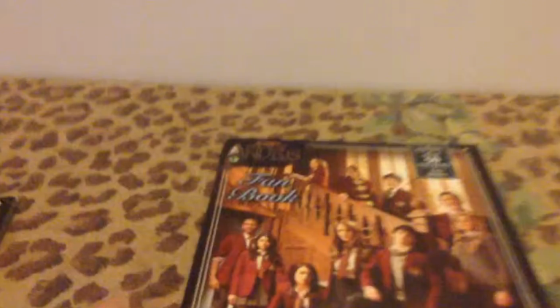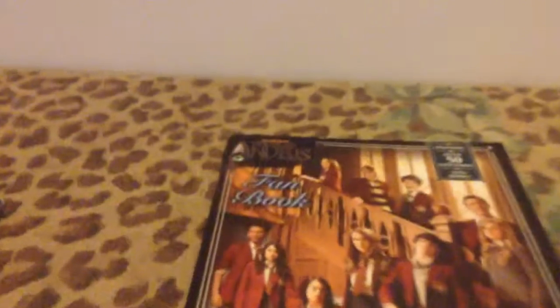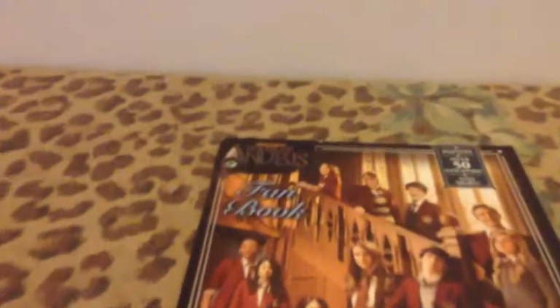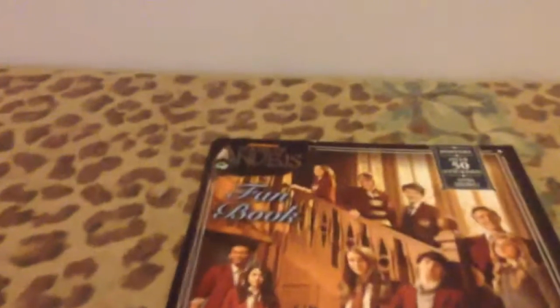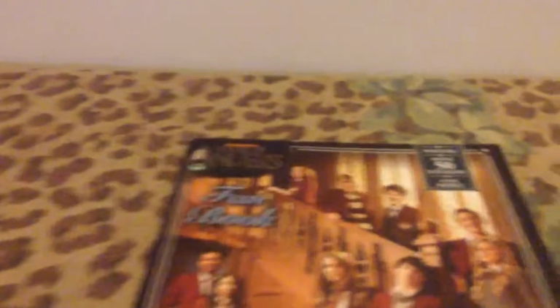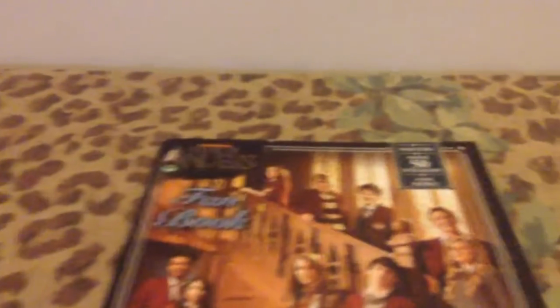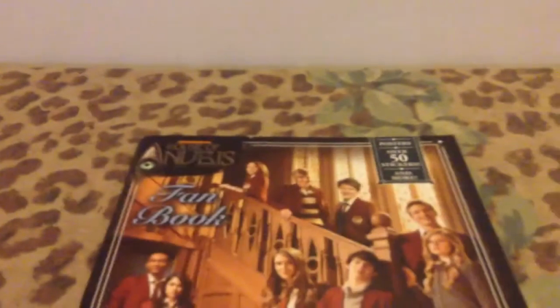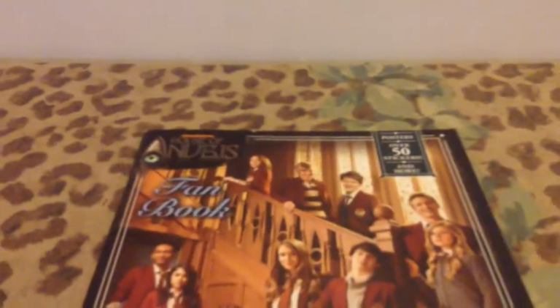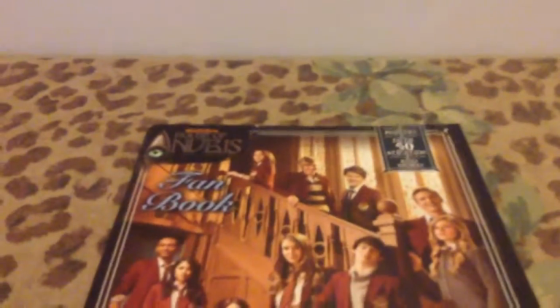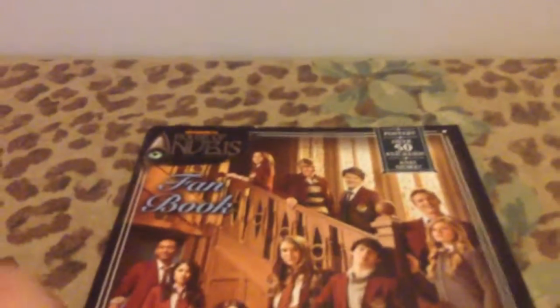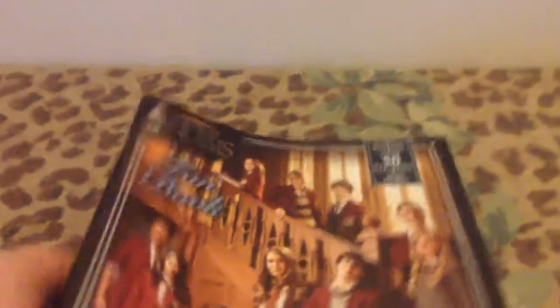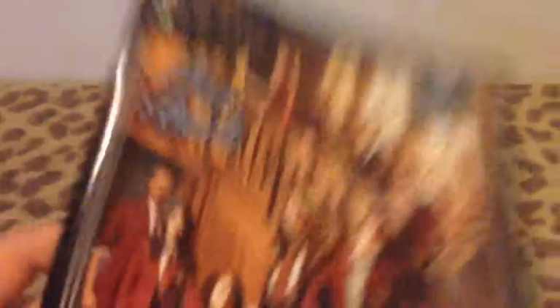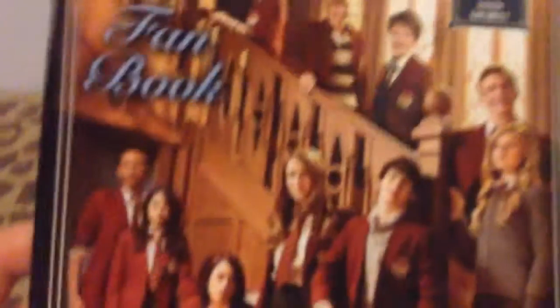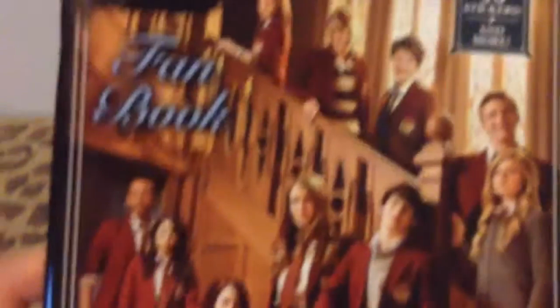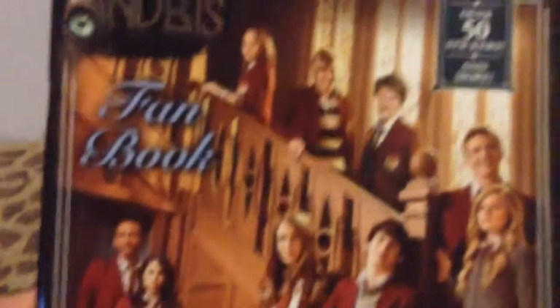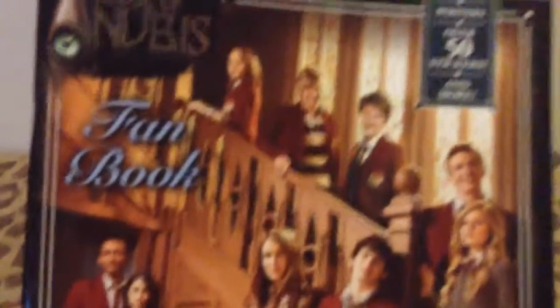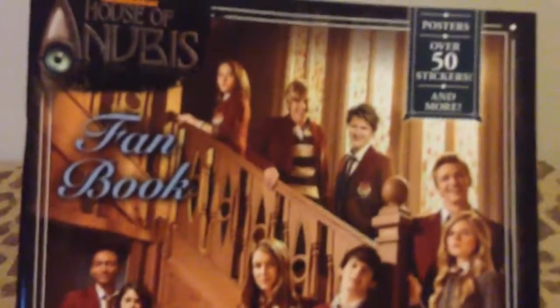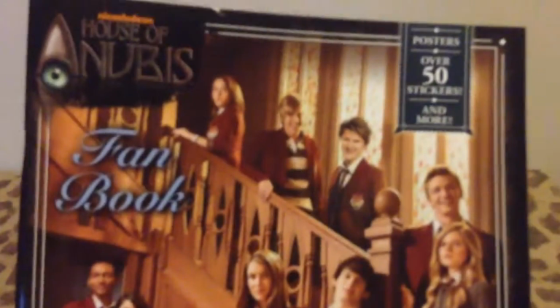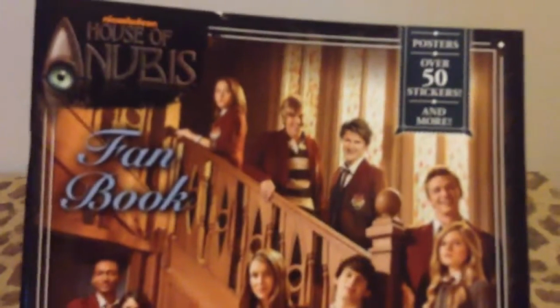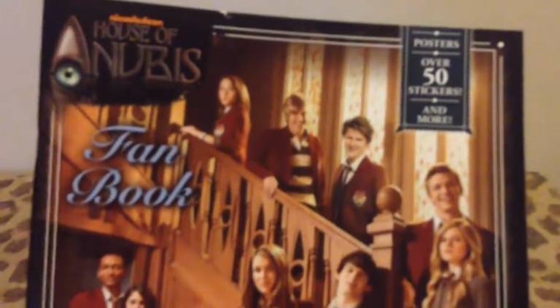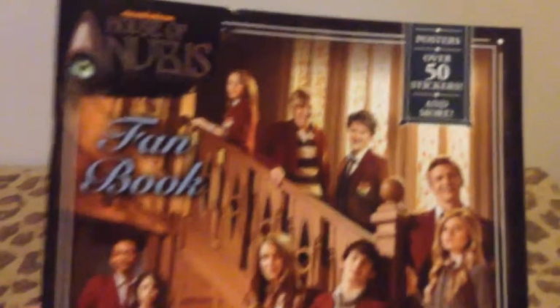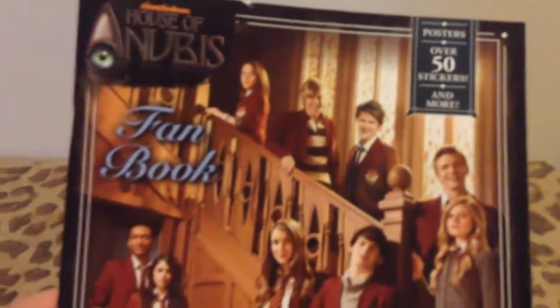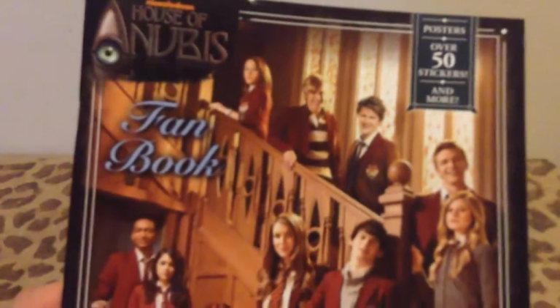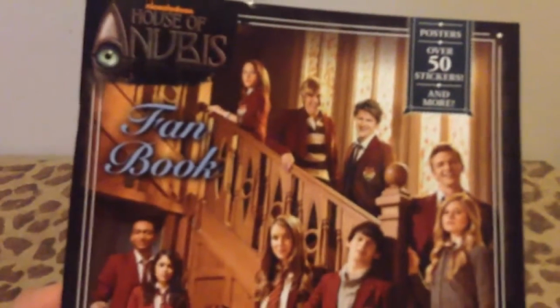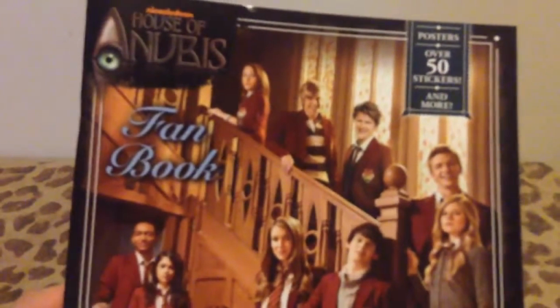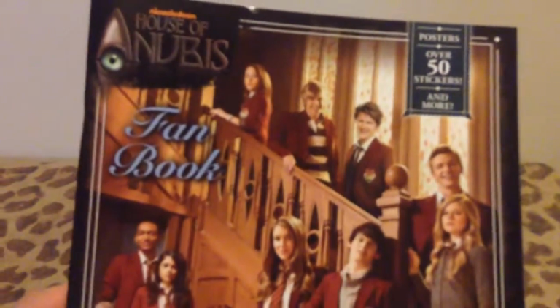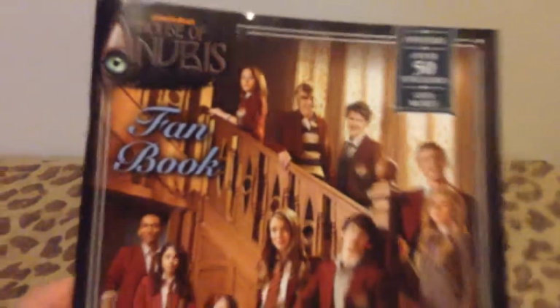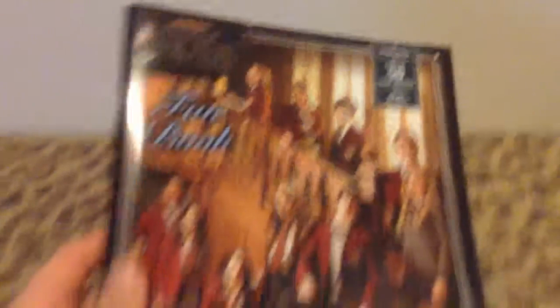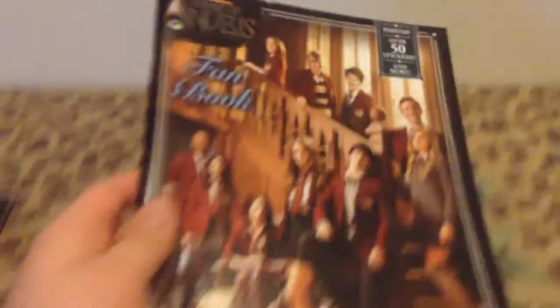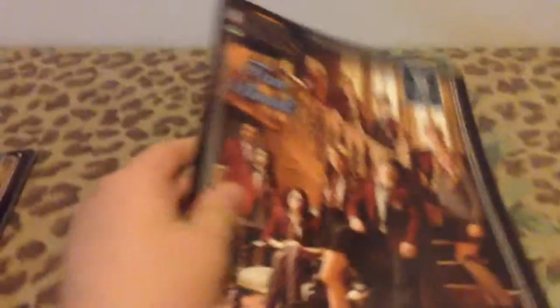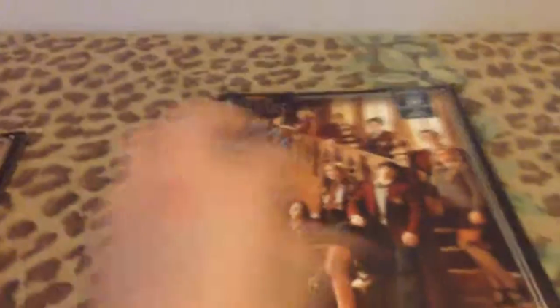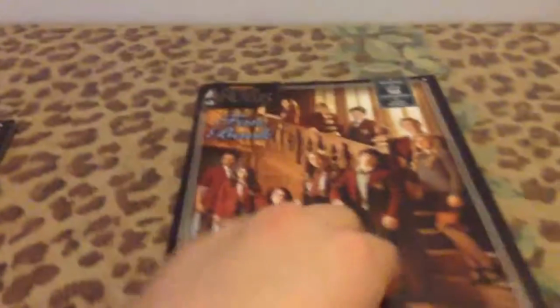I have a Nubis fanbook, posters, and 50 stickers.